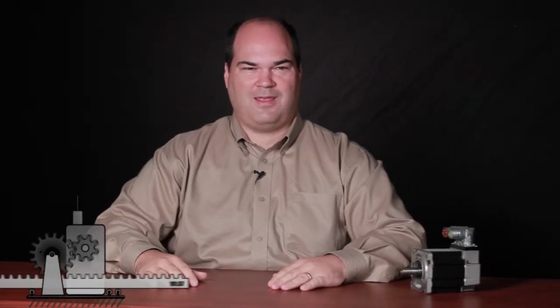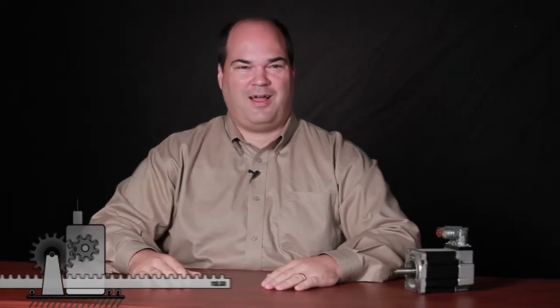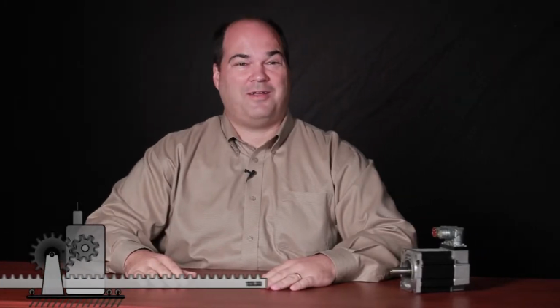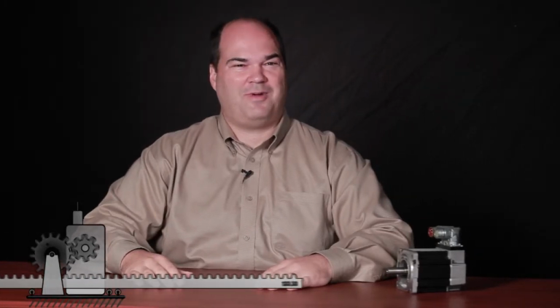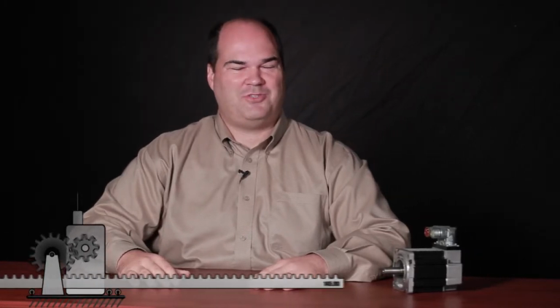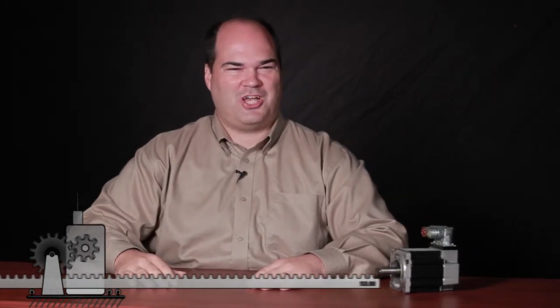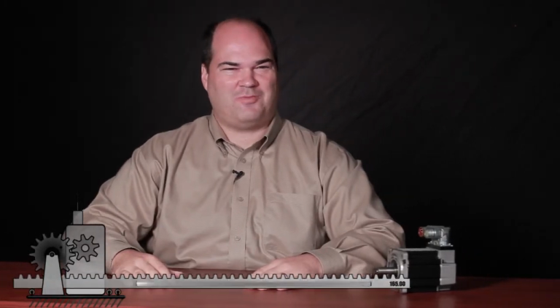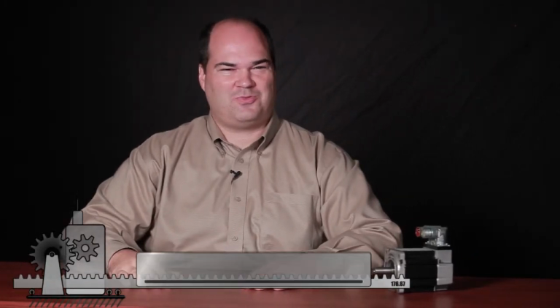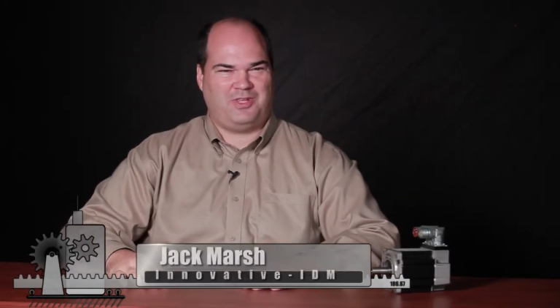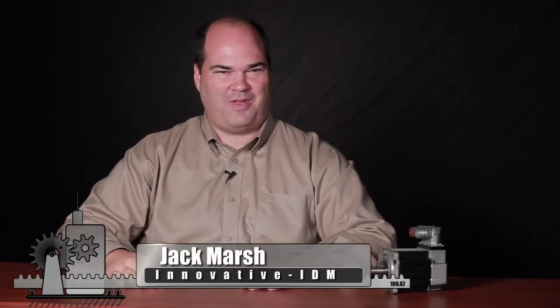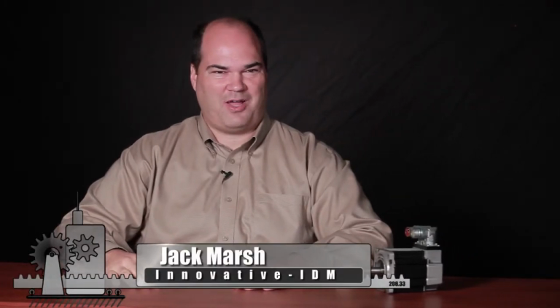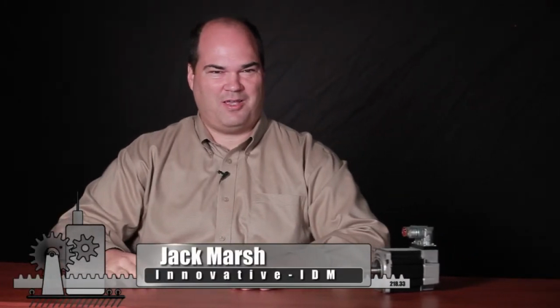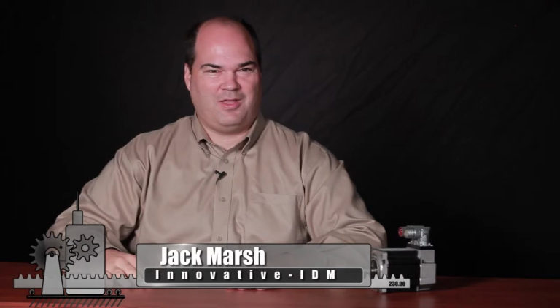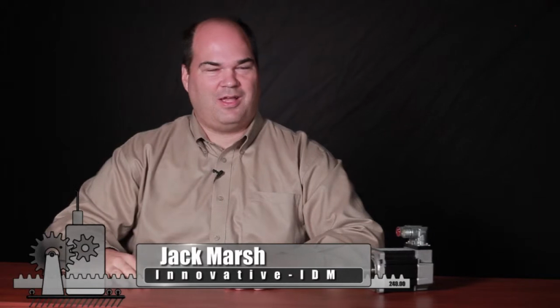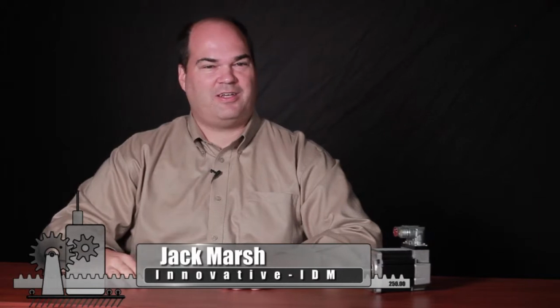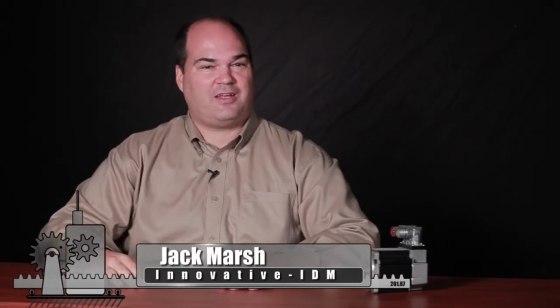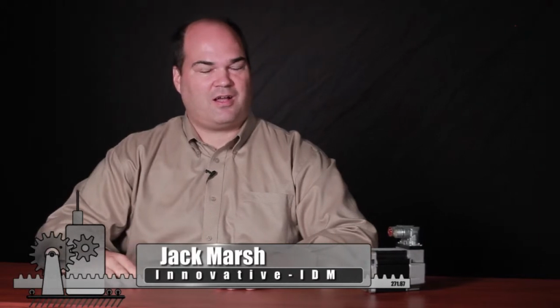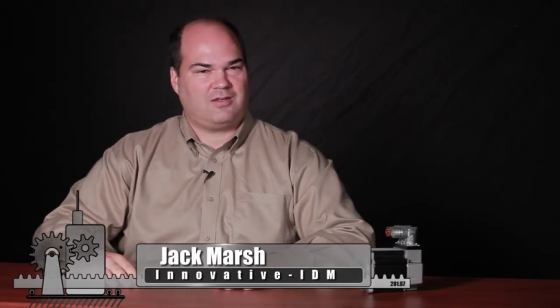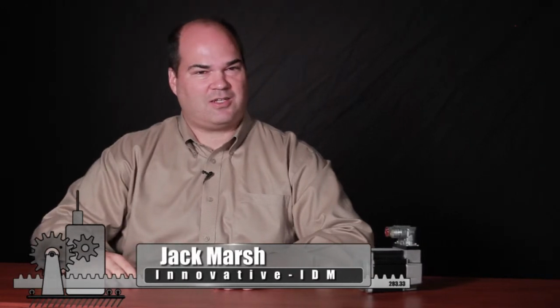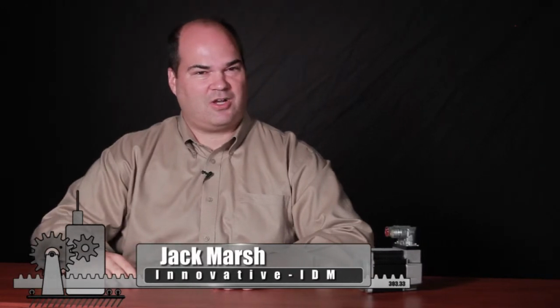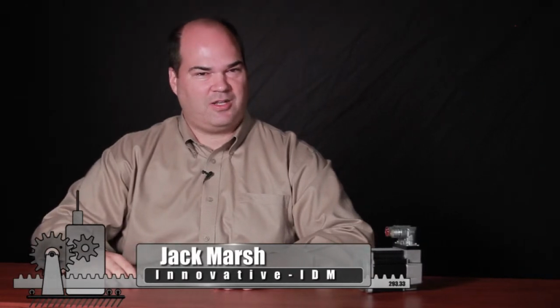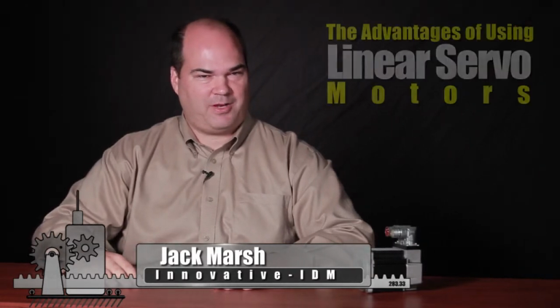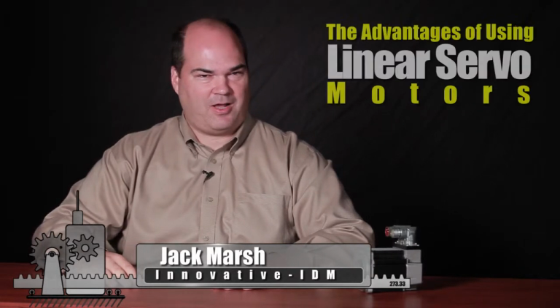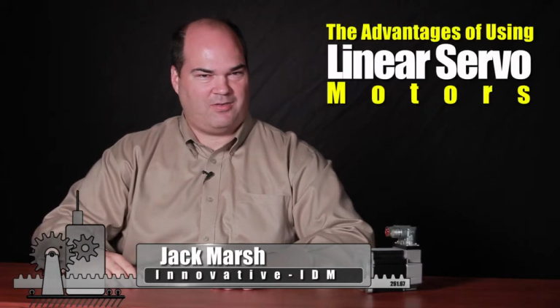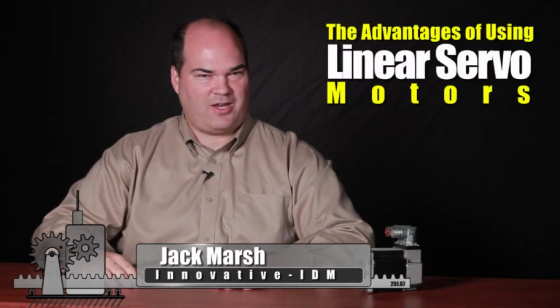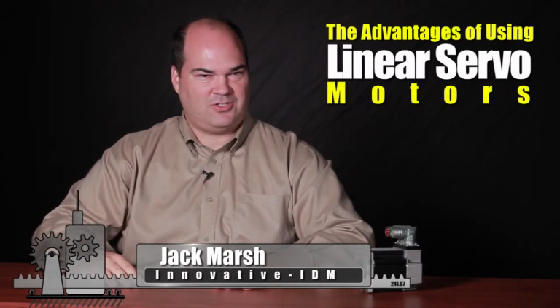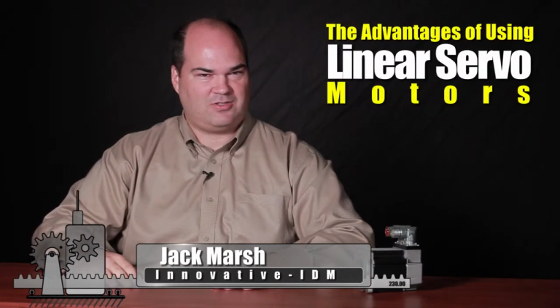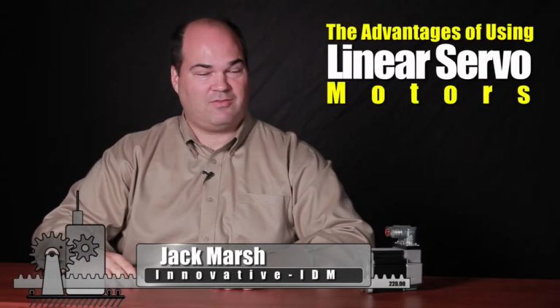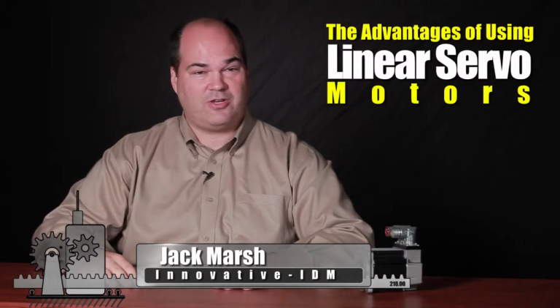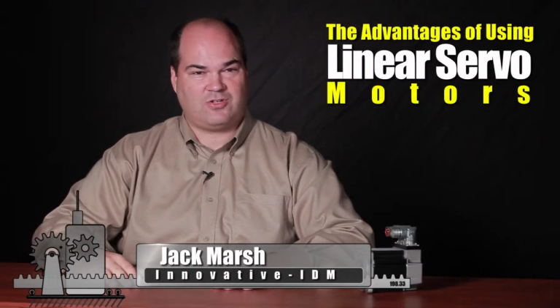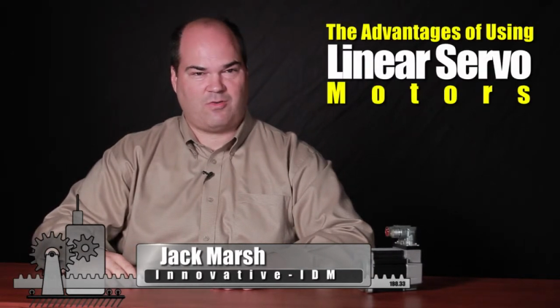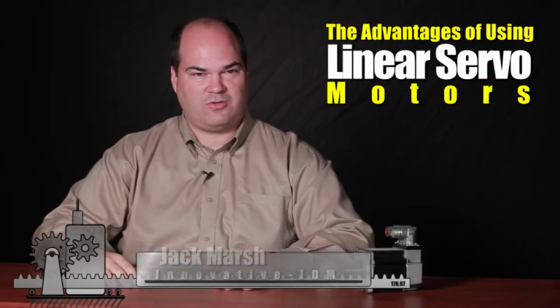Hi, my name is Jack Marsh with Innovative IDM. Today I'd like to talk a little bit about the advantages of linear servo motors.